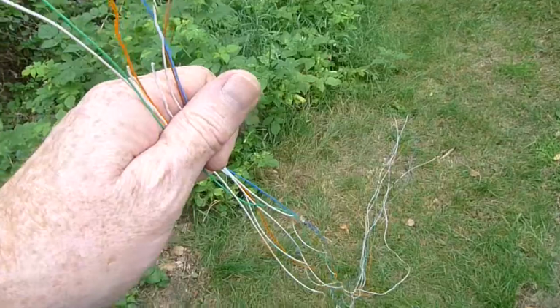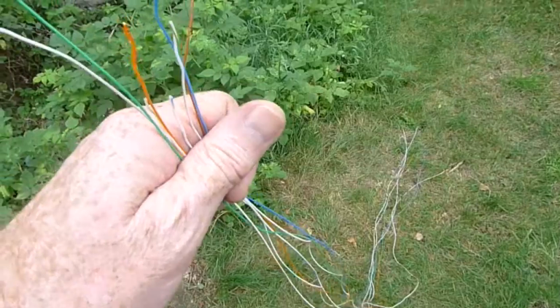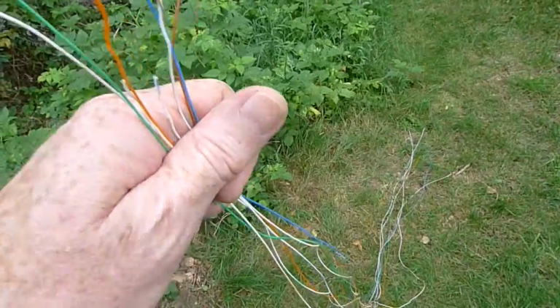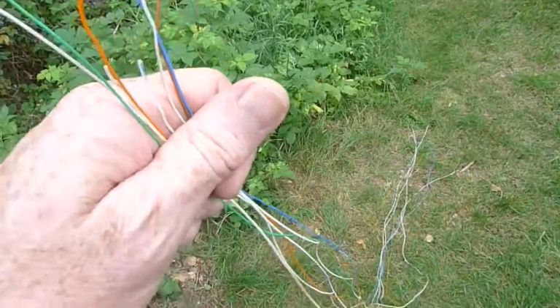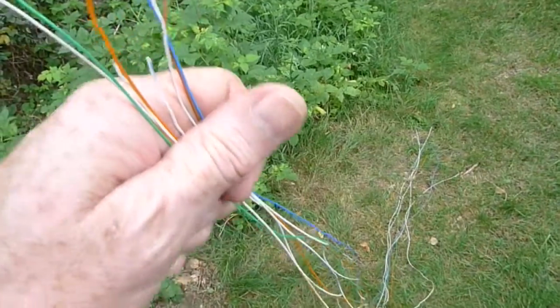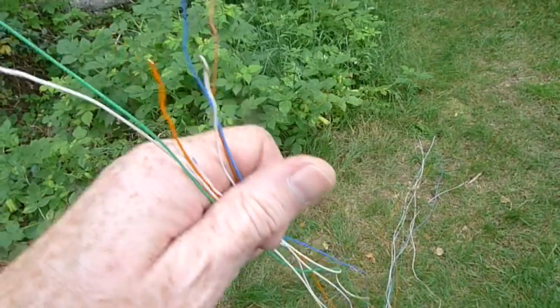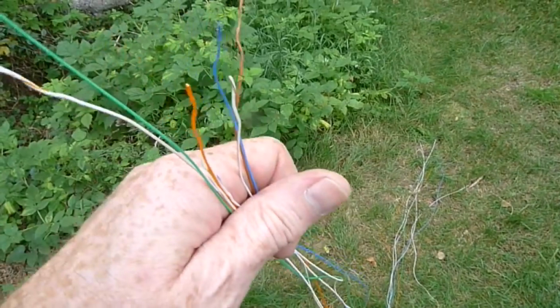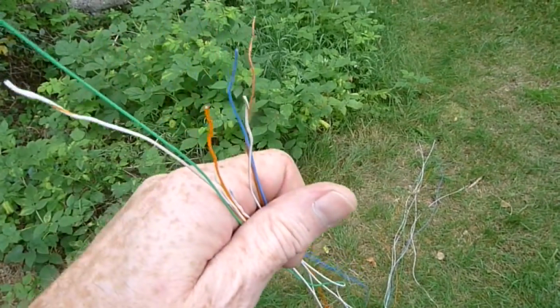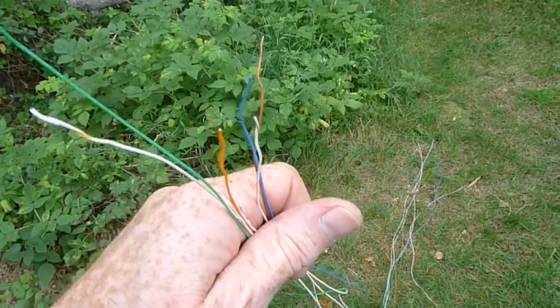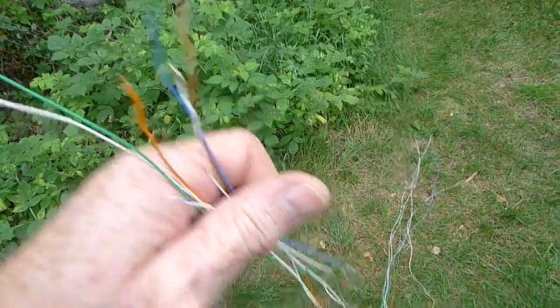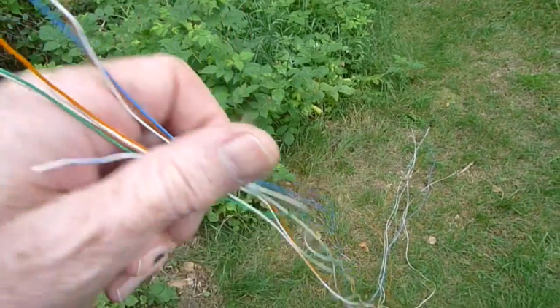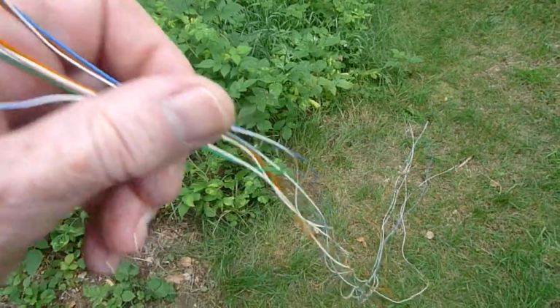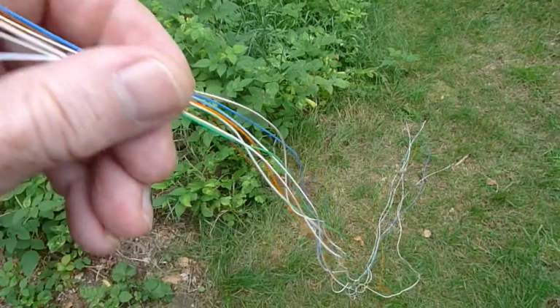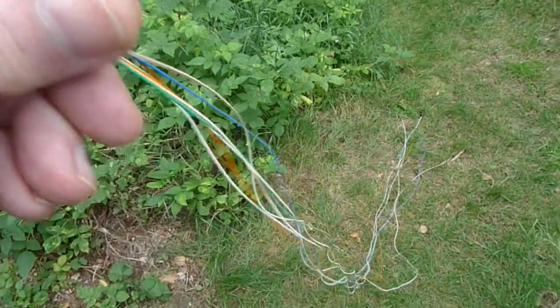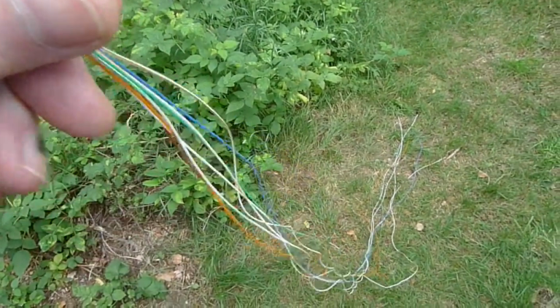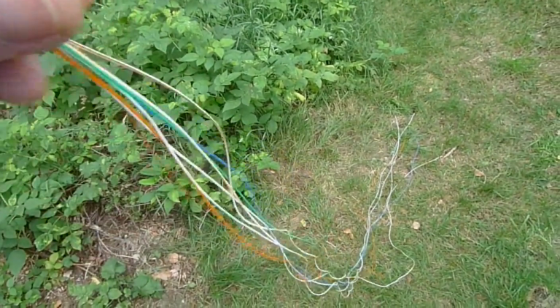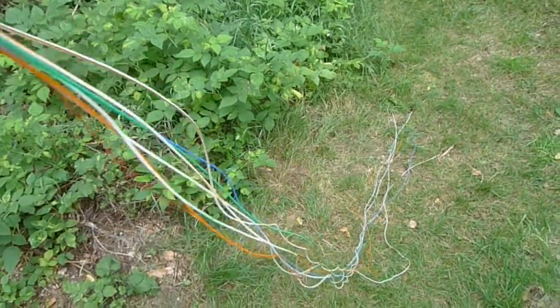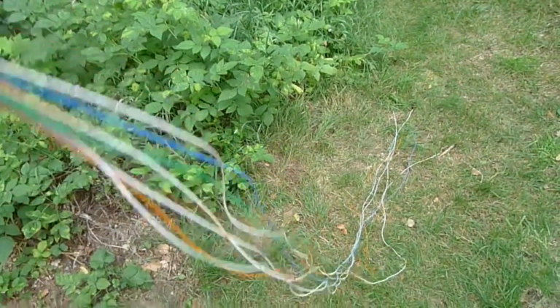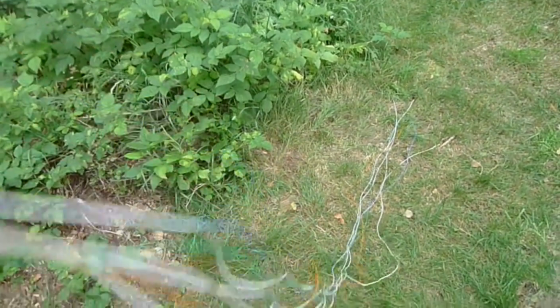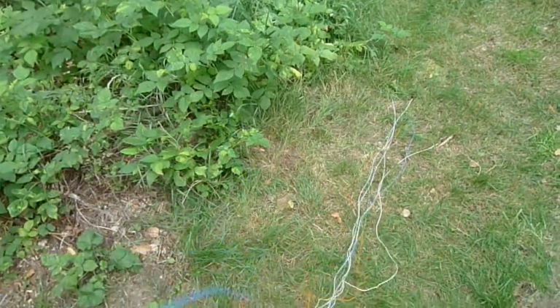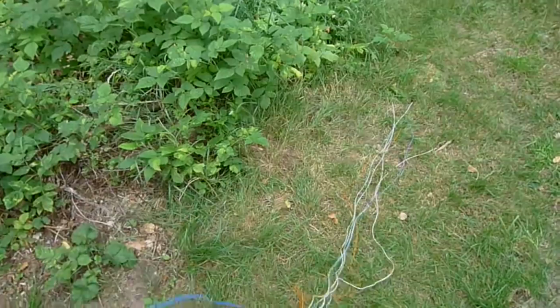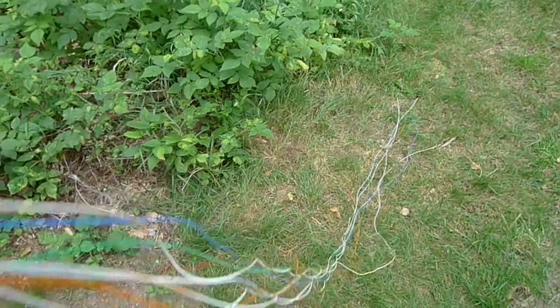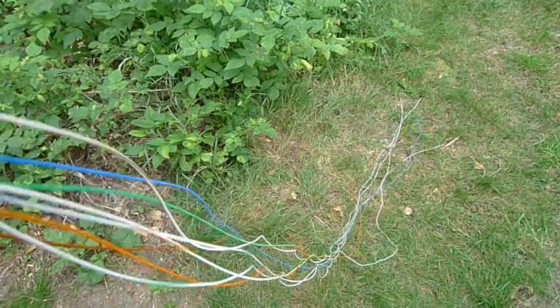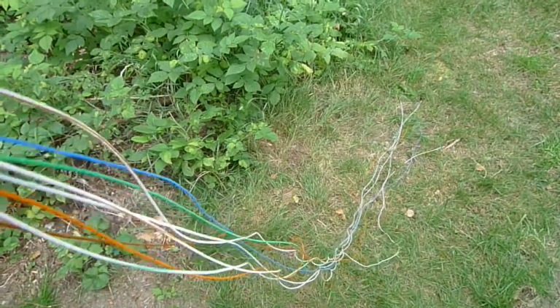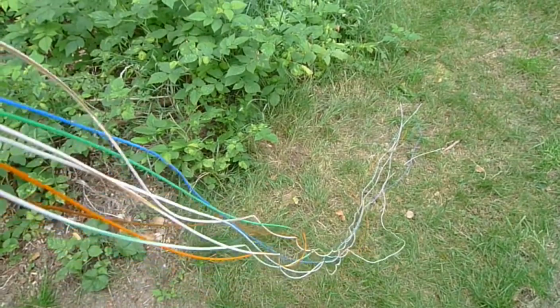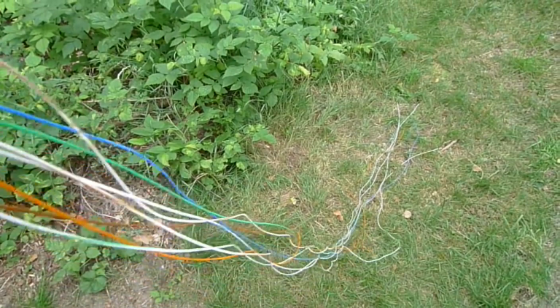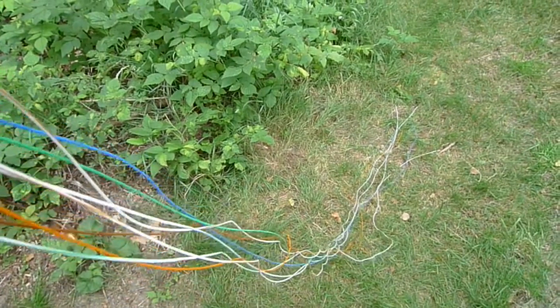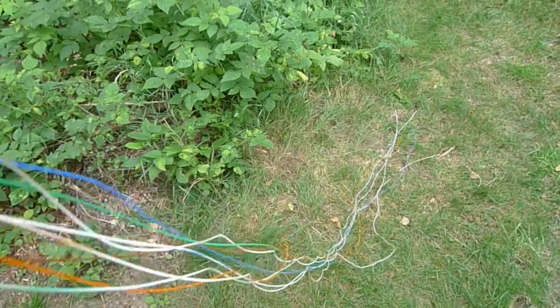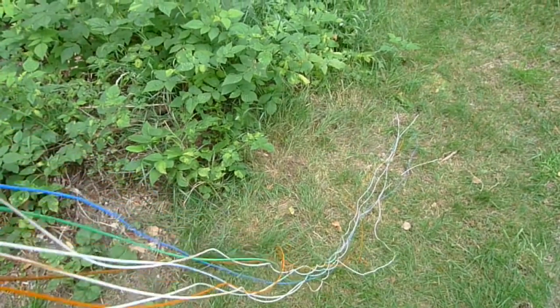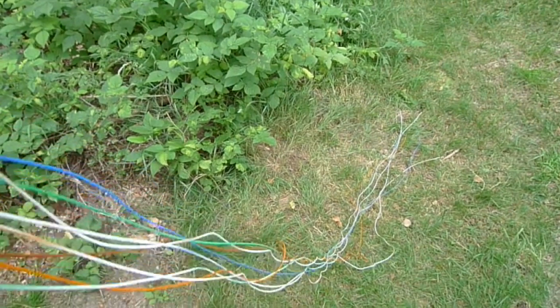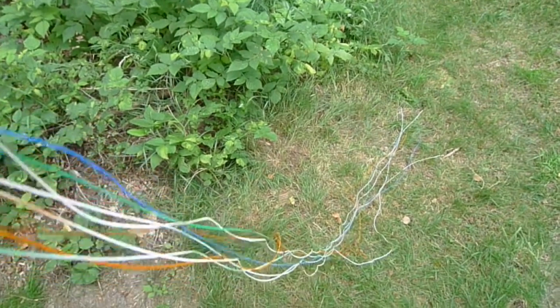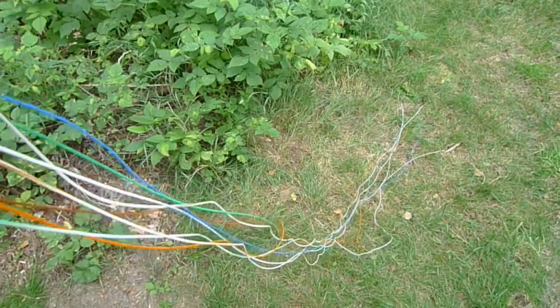And now we have a bunch of the thin wires, untangled, ready to use.